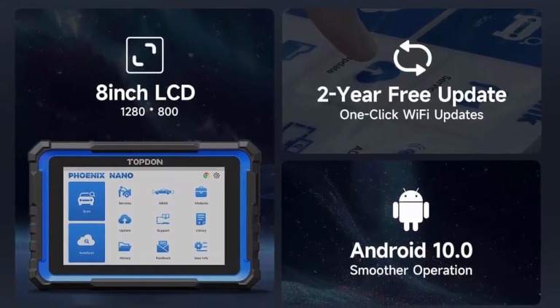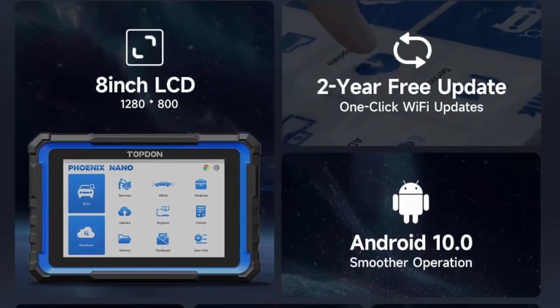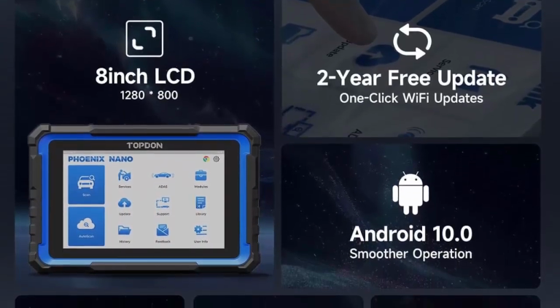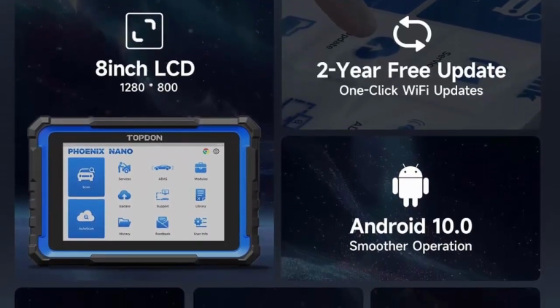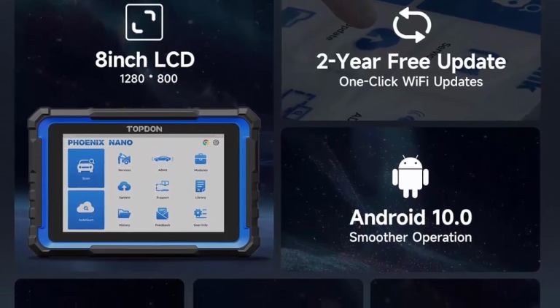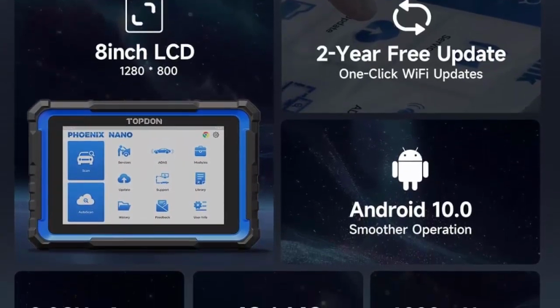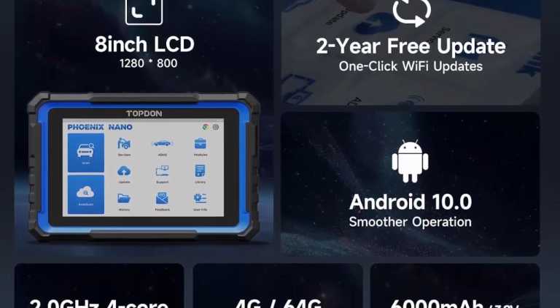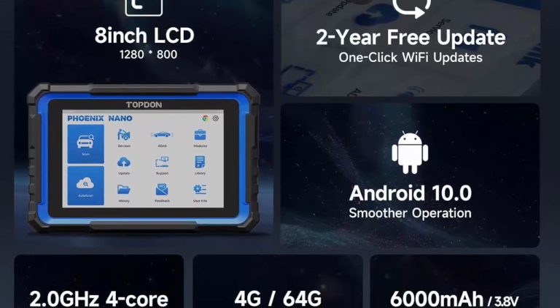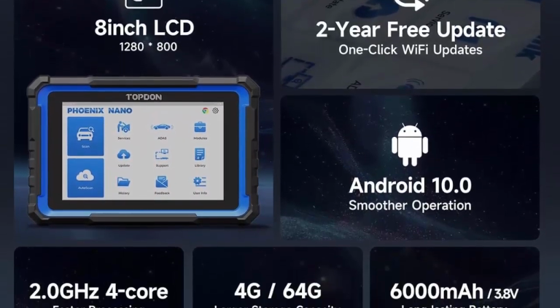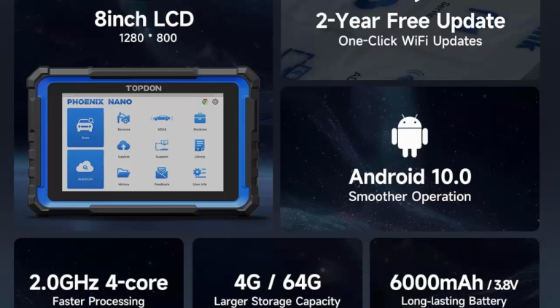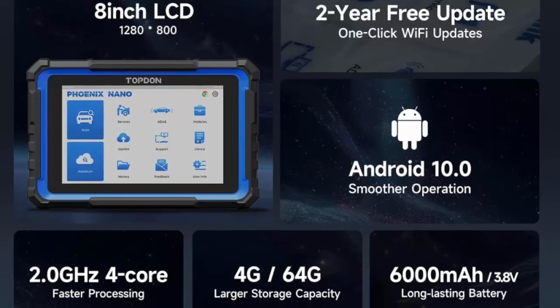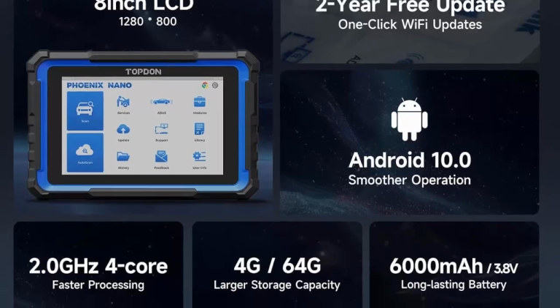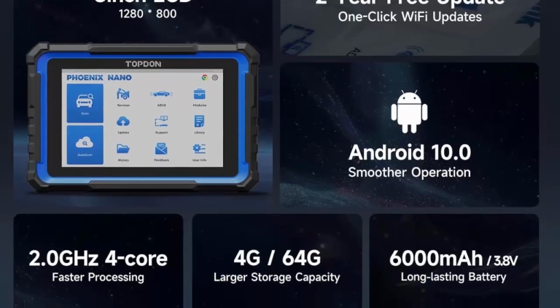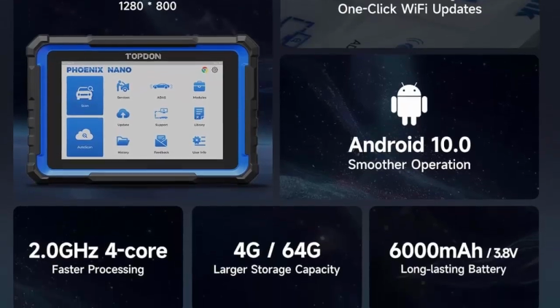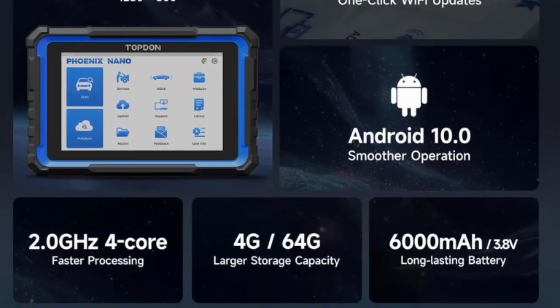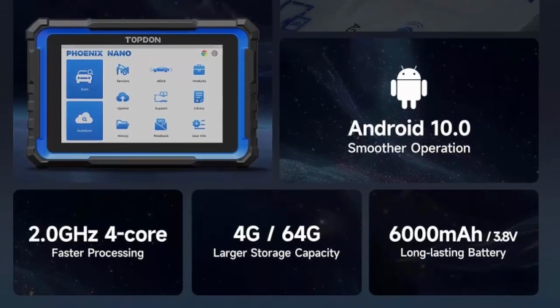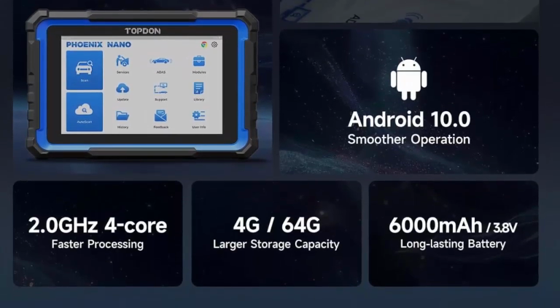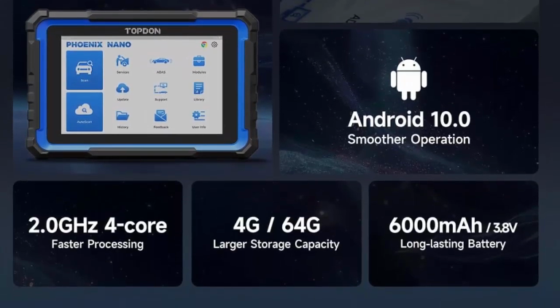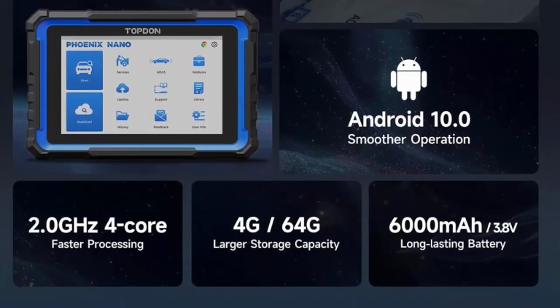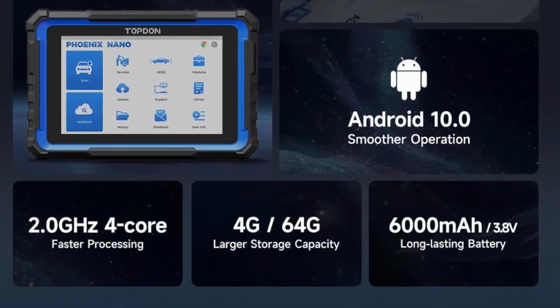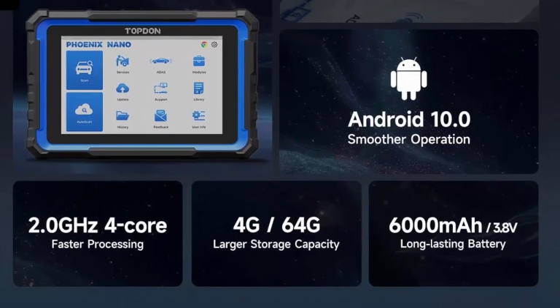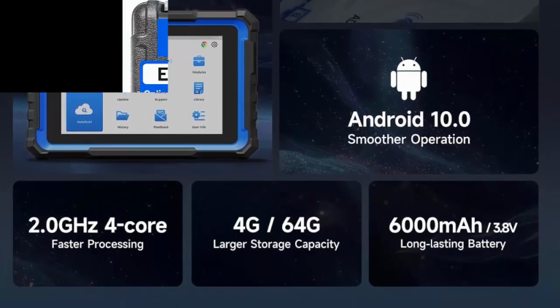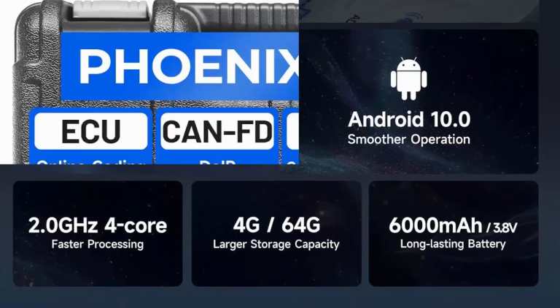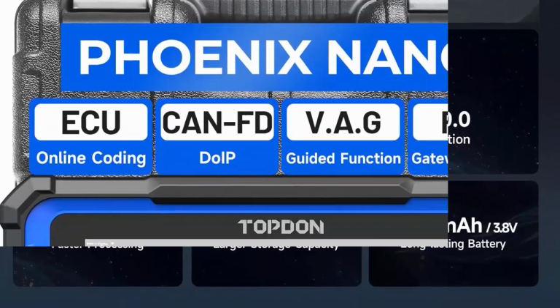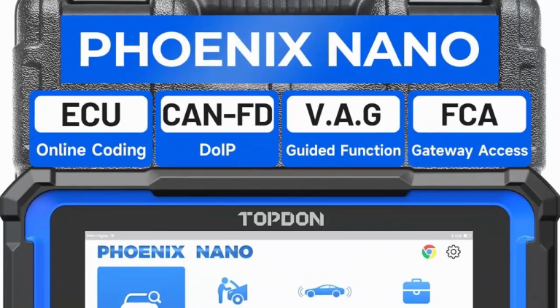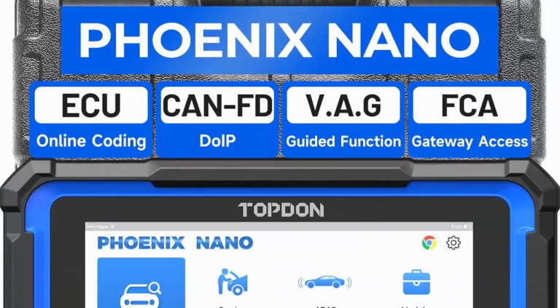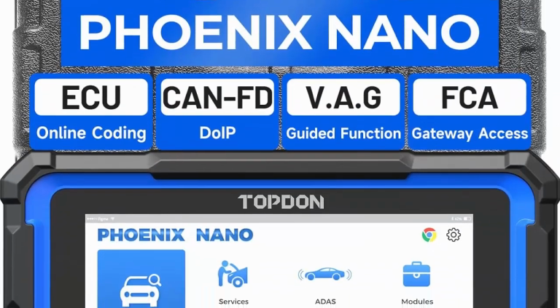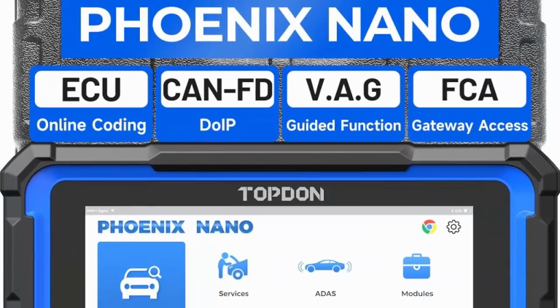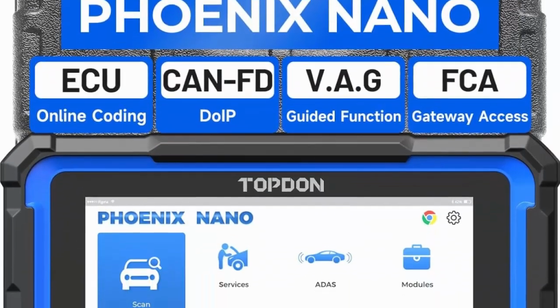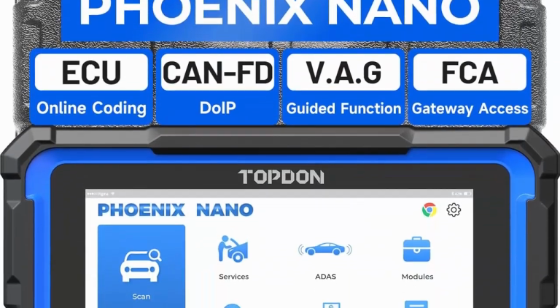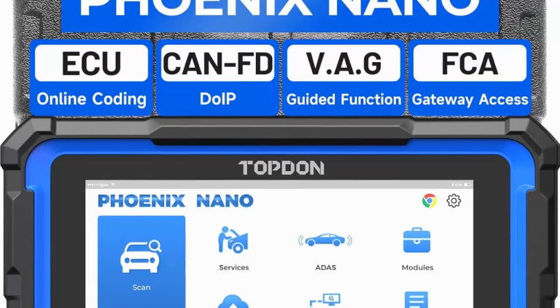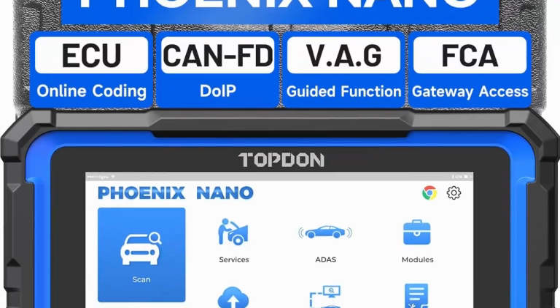It also supports advanced online coding for Audi, BMW, Porsche, Nissan, Hyundai, Kia, and more. Streamlined diagnostics with superior compatibility.